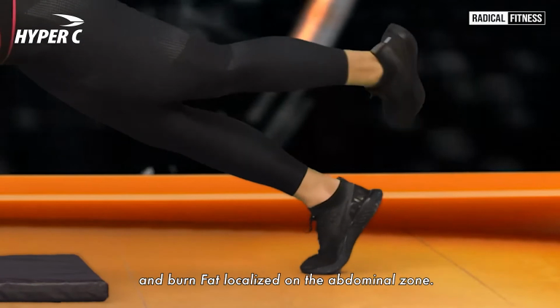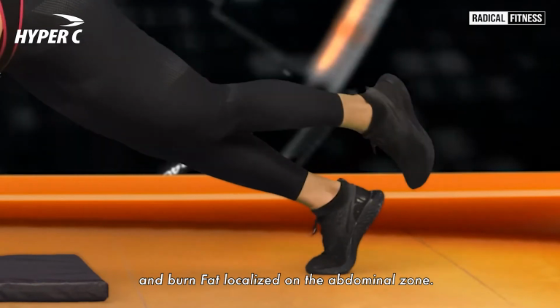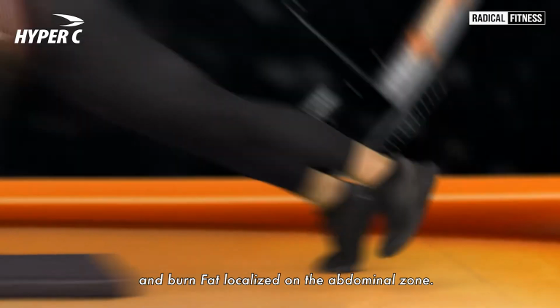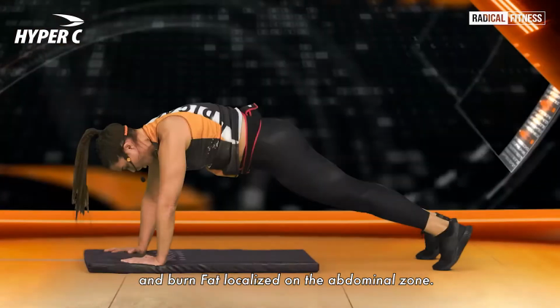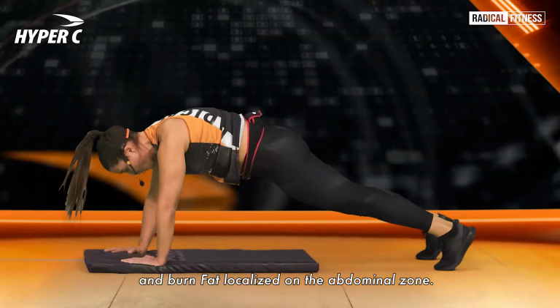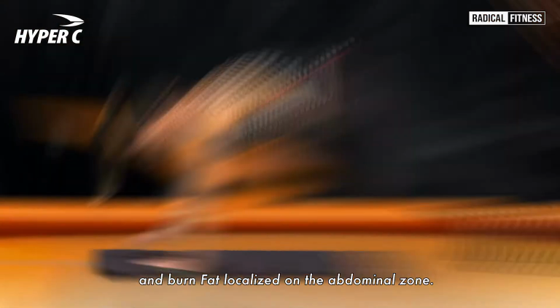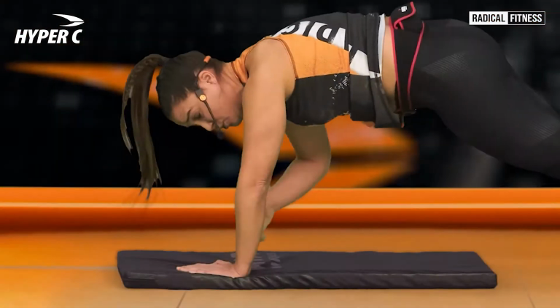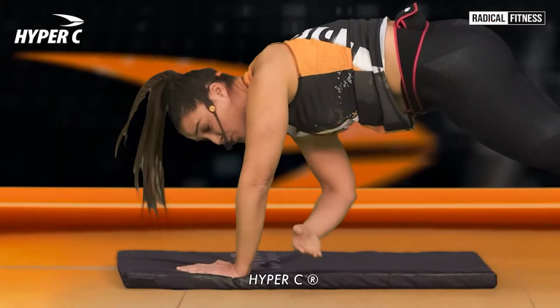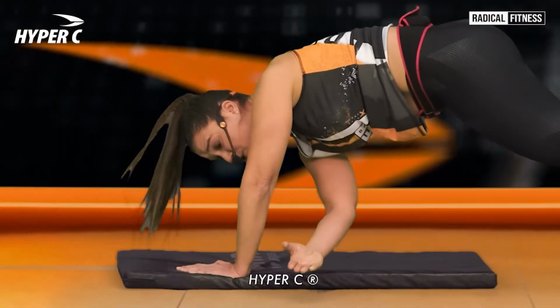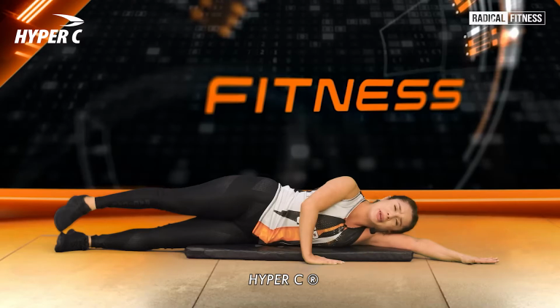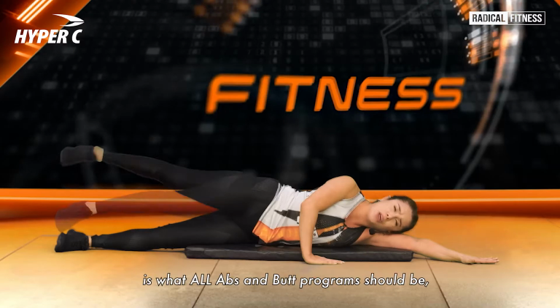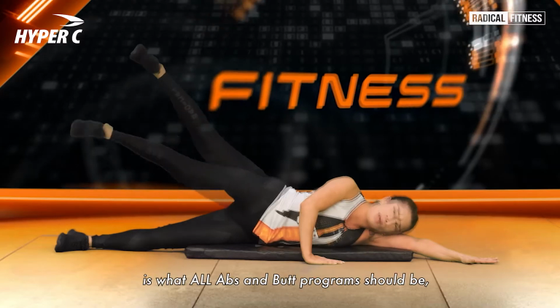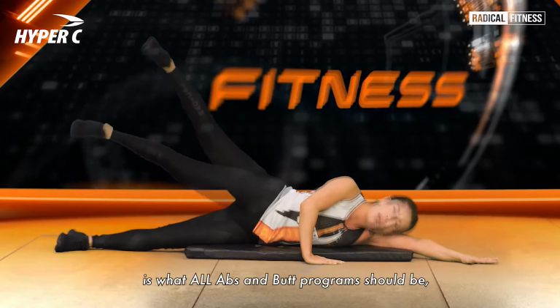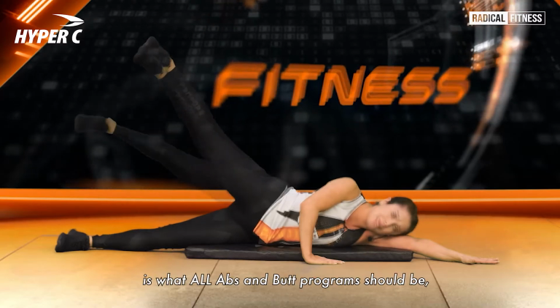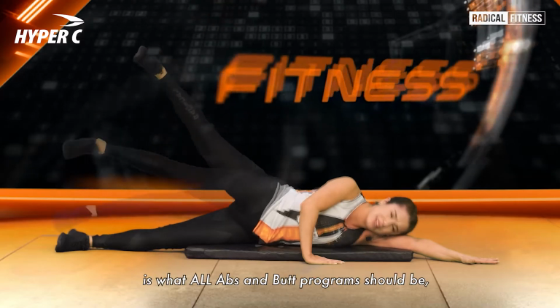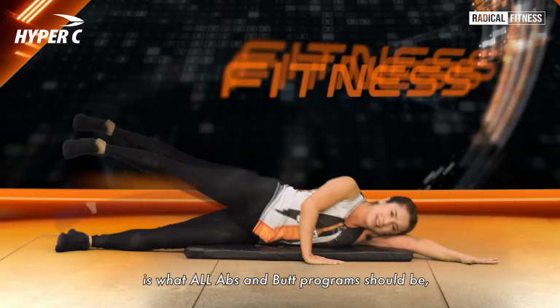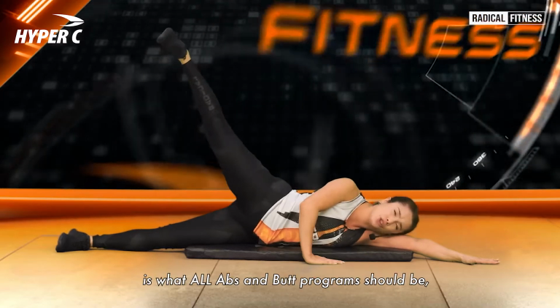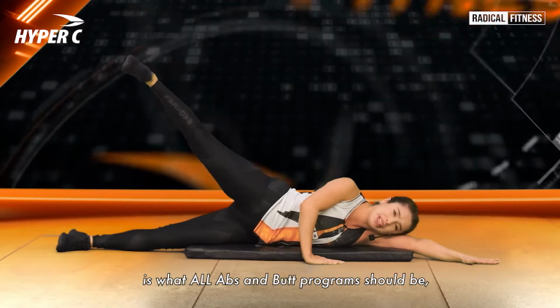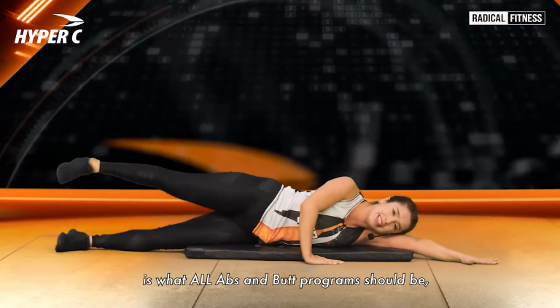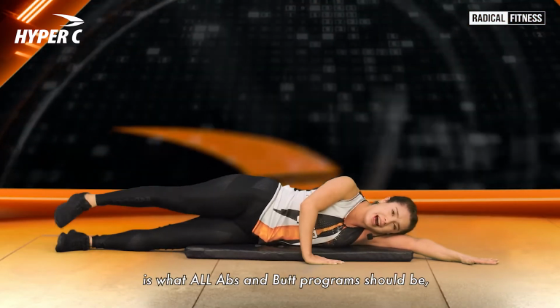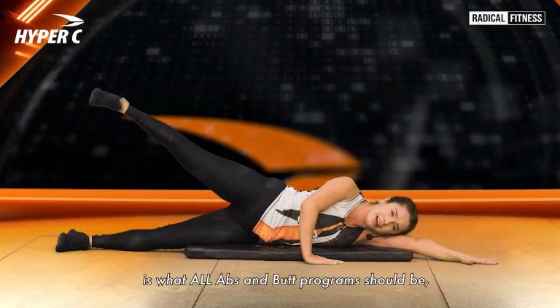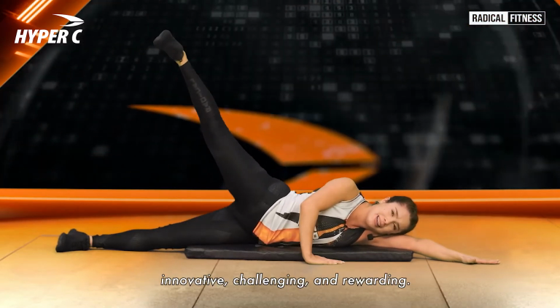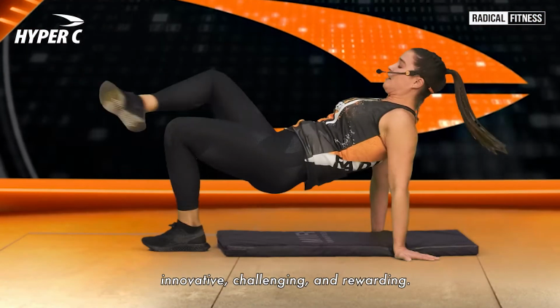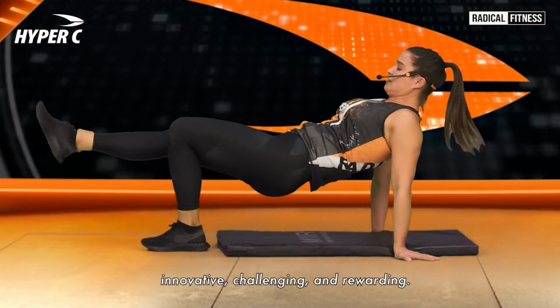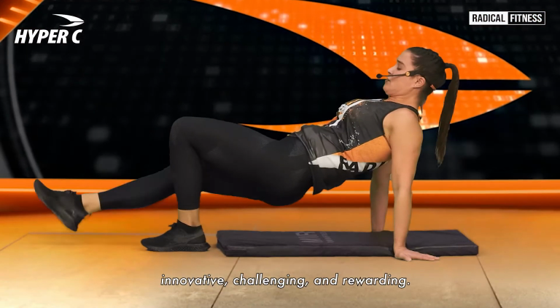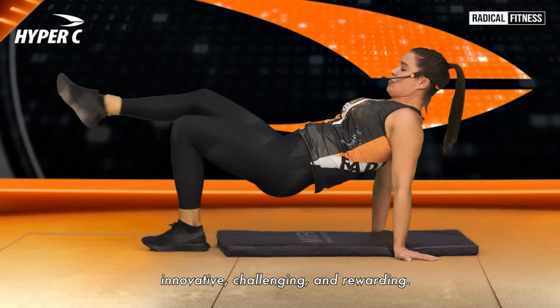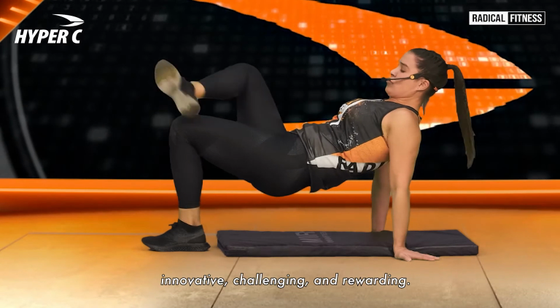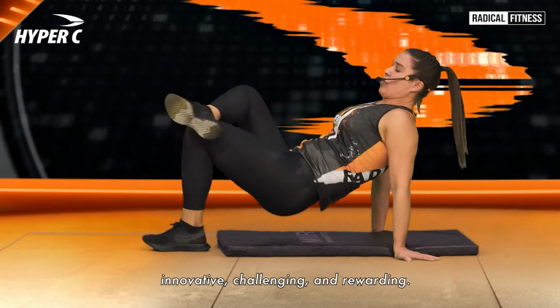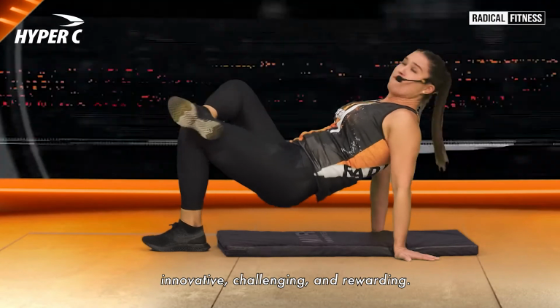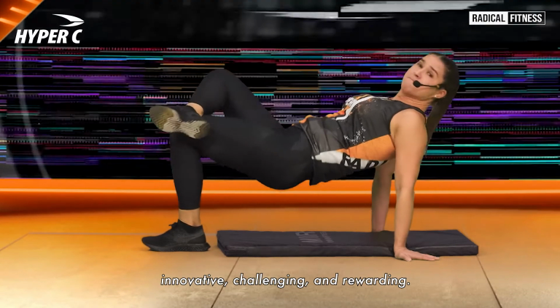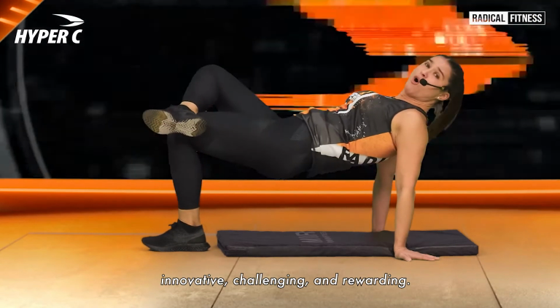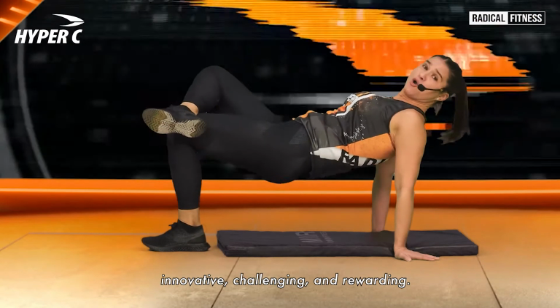Hyper-C is what all abs and butt programs should be: innovative, challenging, and rewarding.